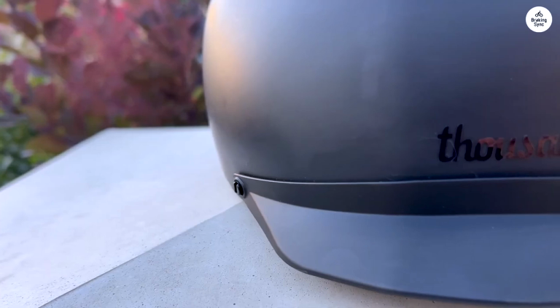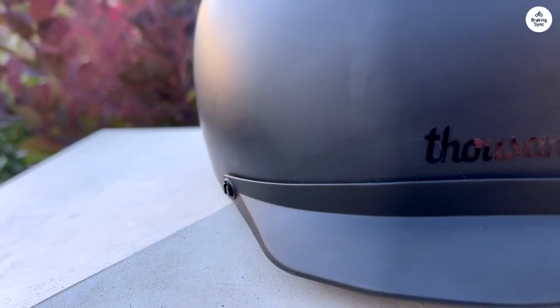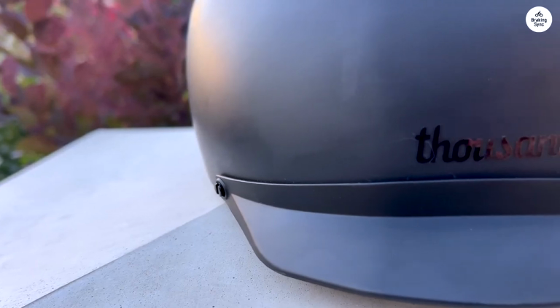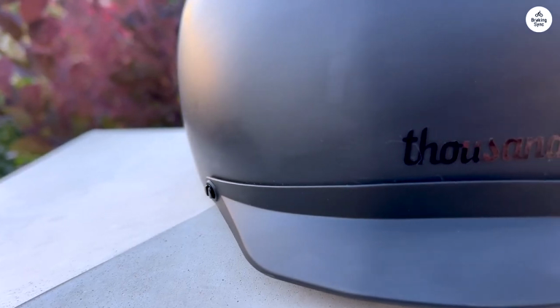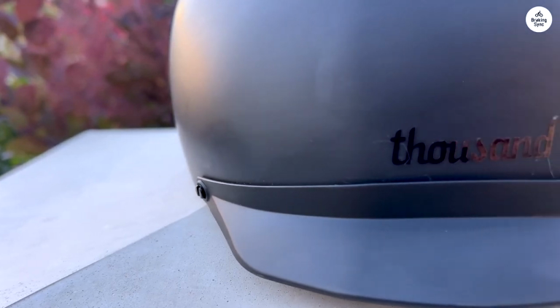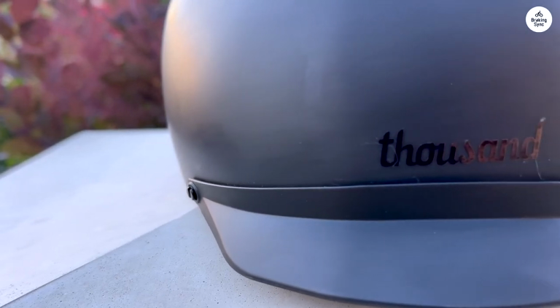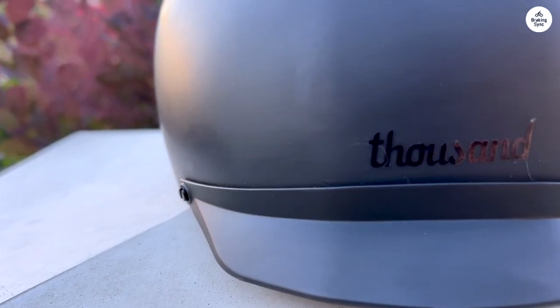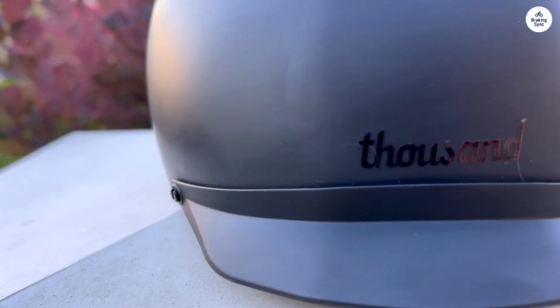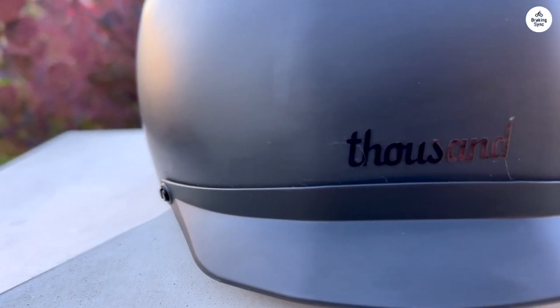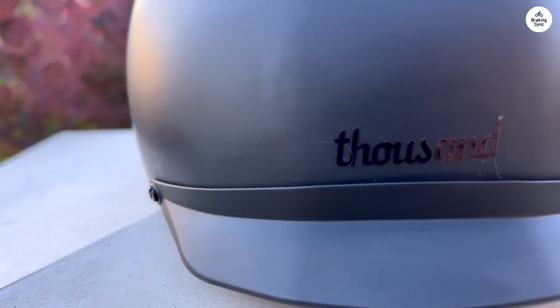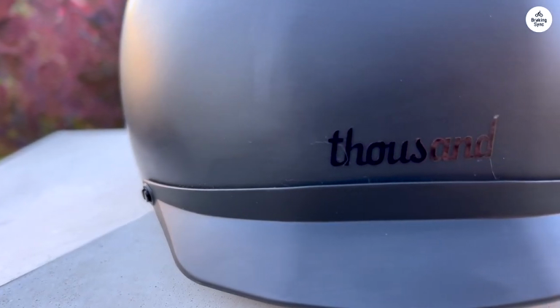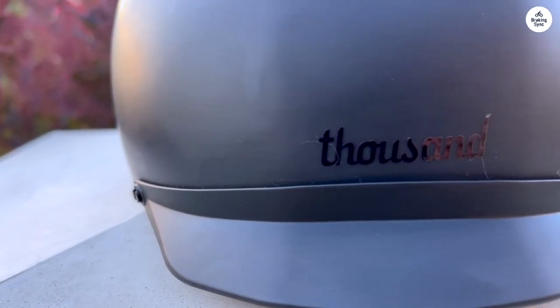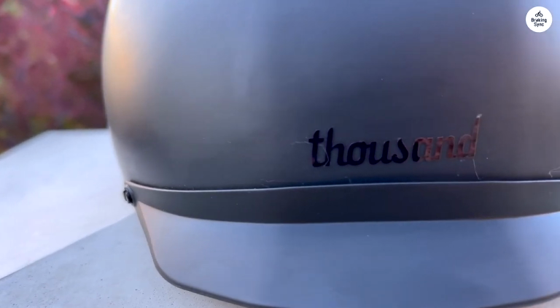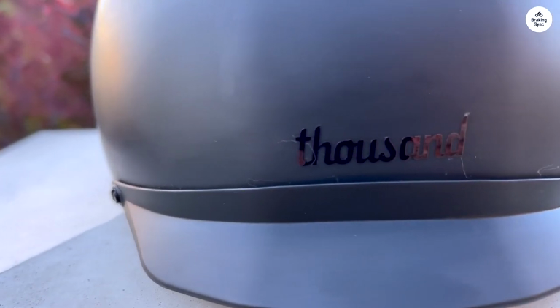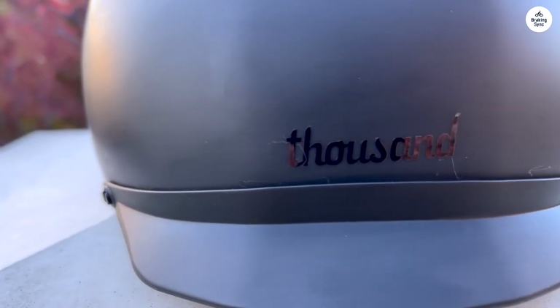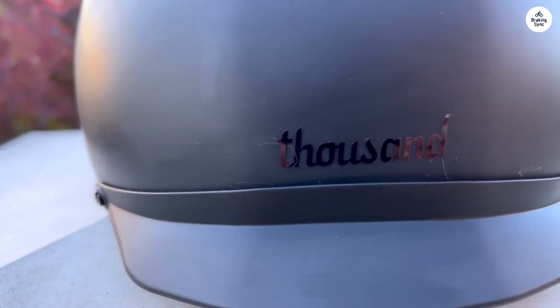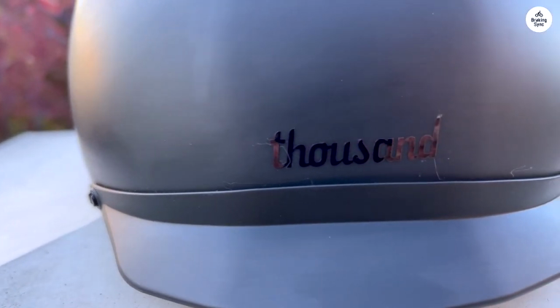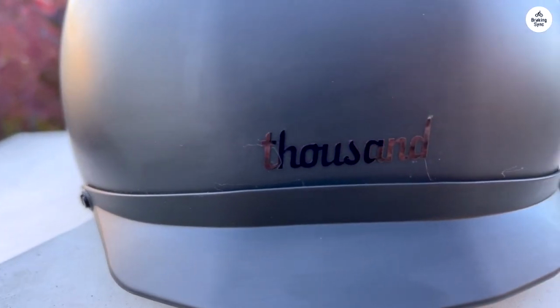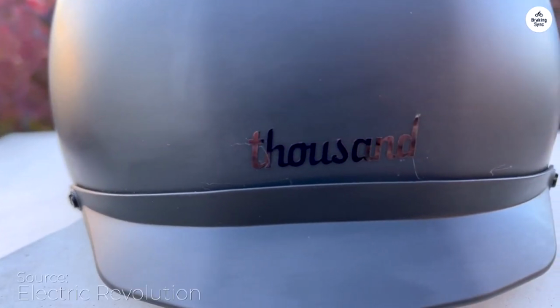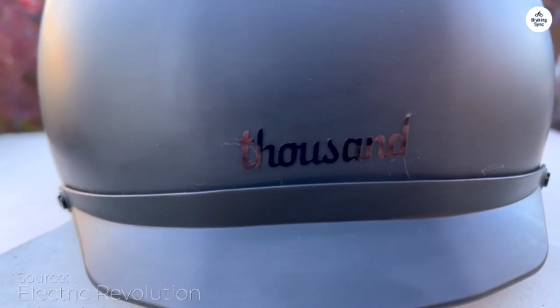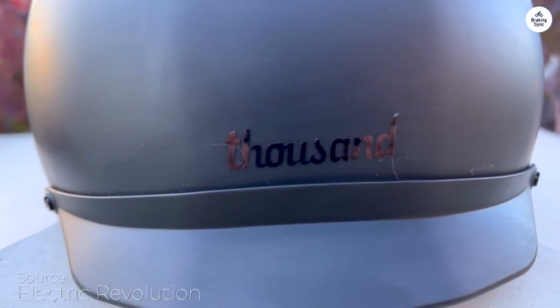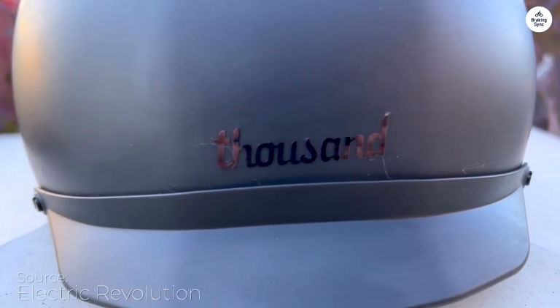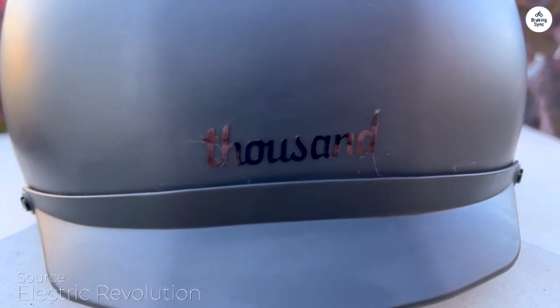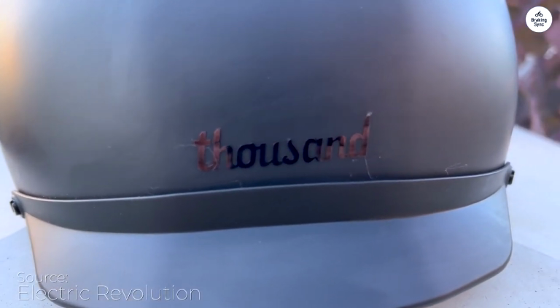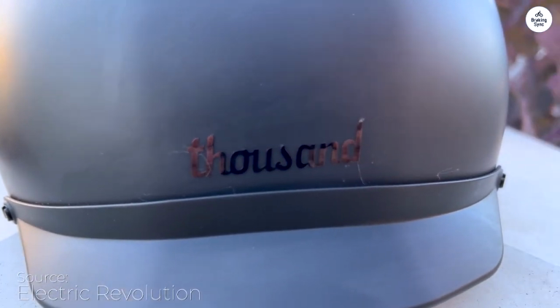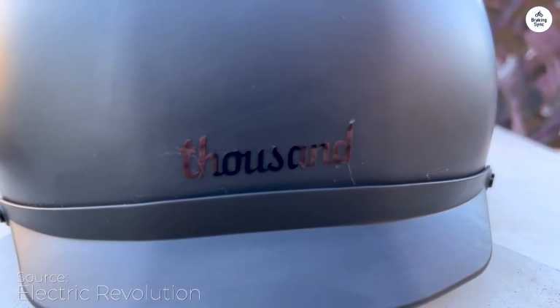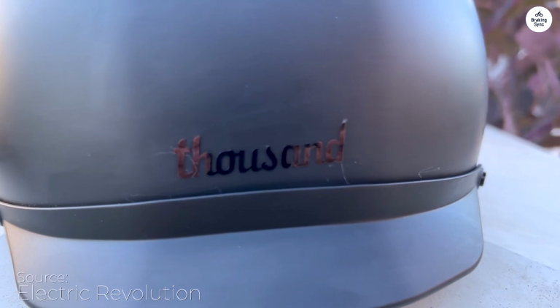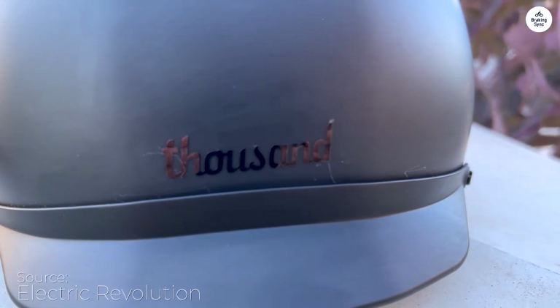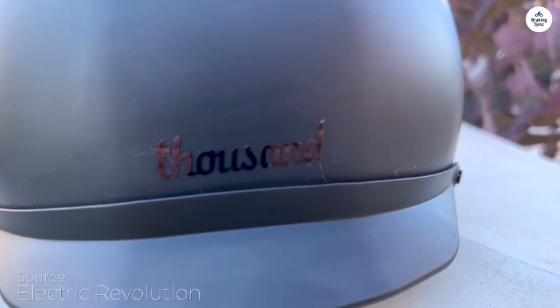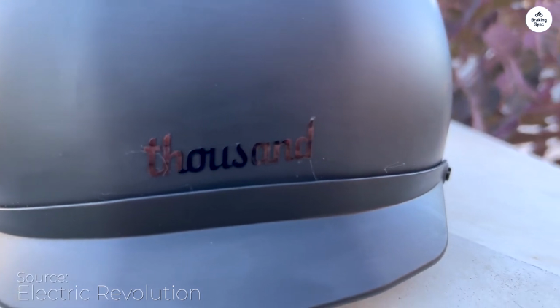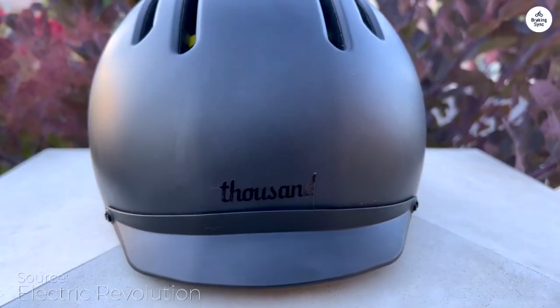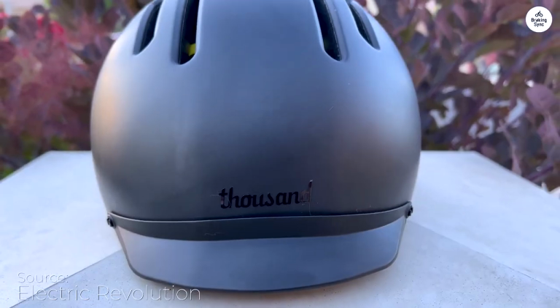This helmet not only has a sleek, modern design, but also does a great job at keeping you safe while cycling.